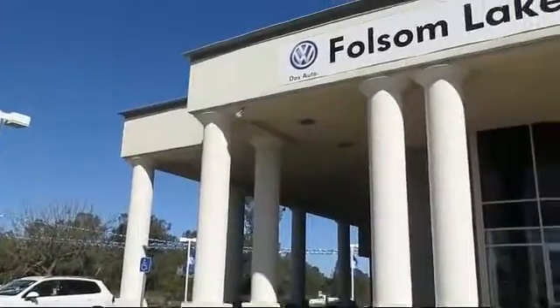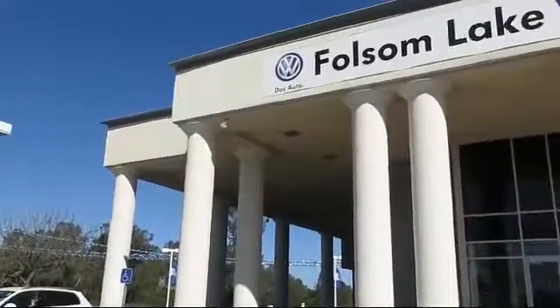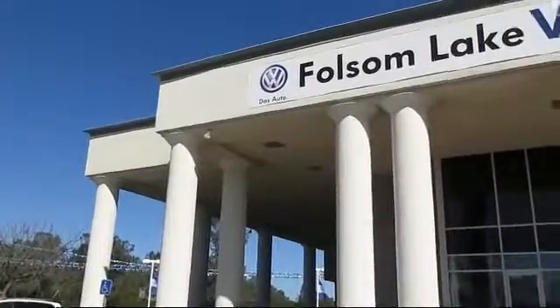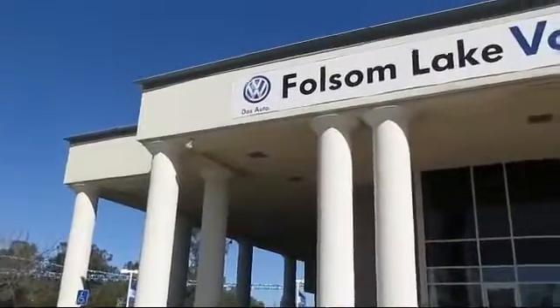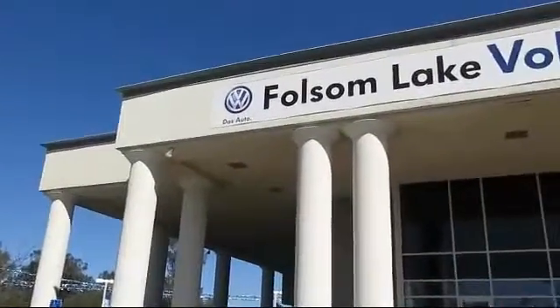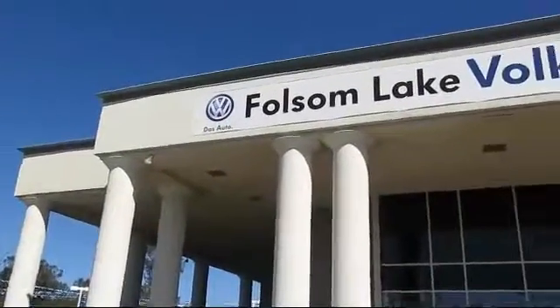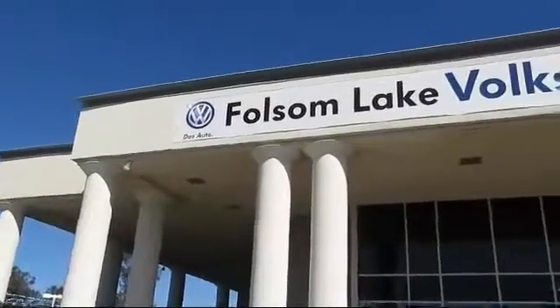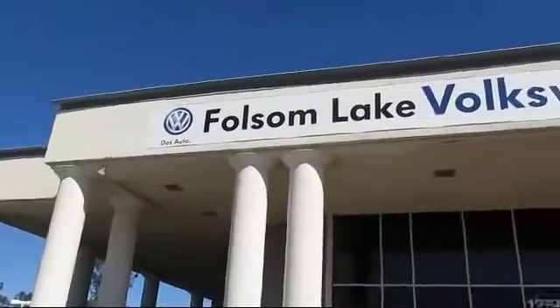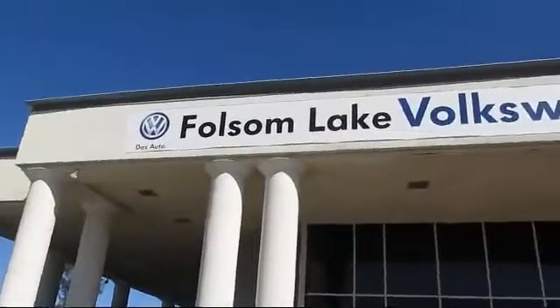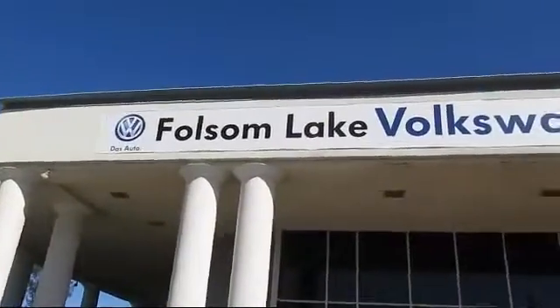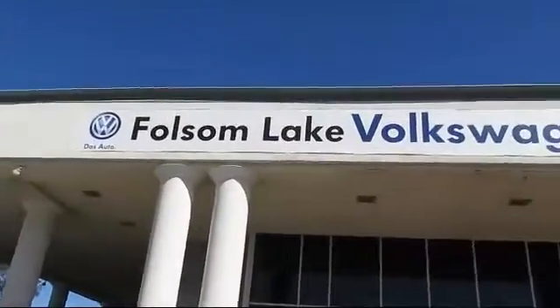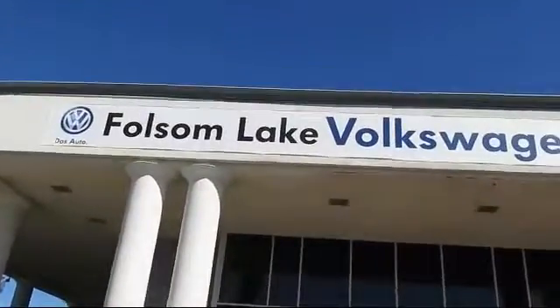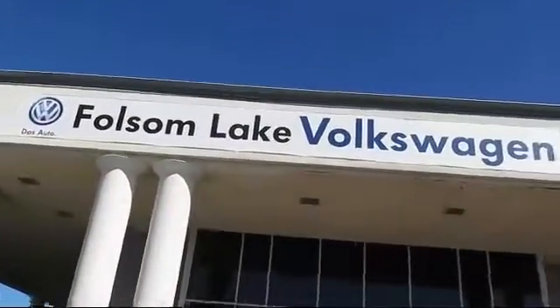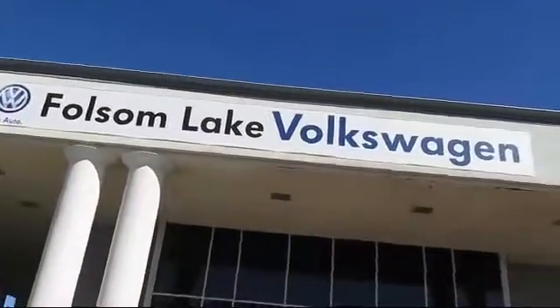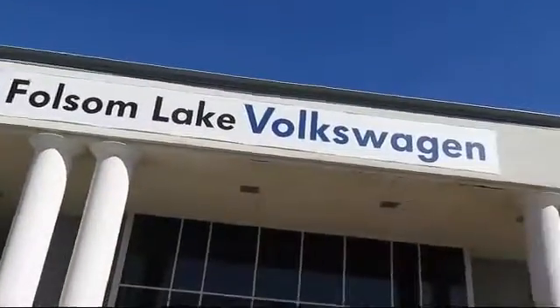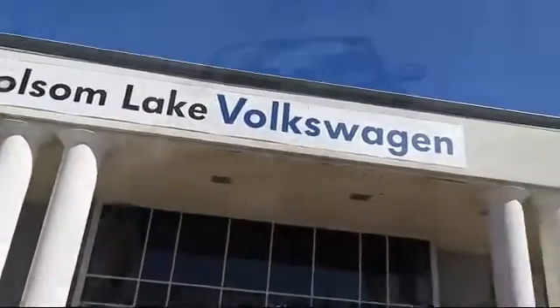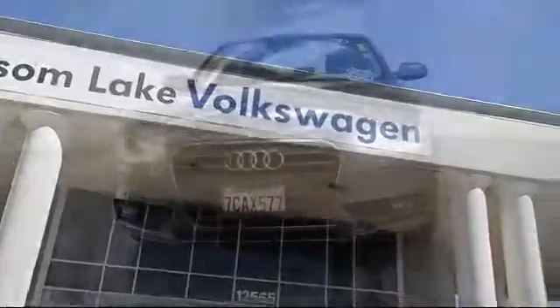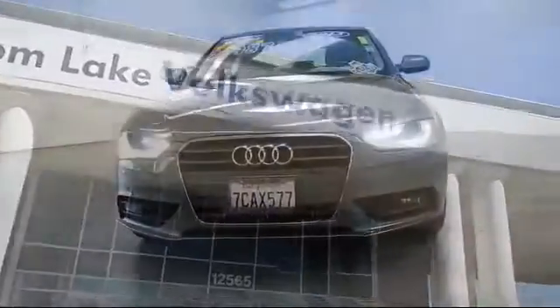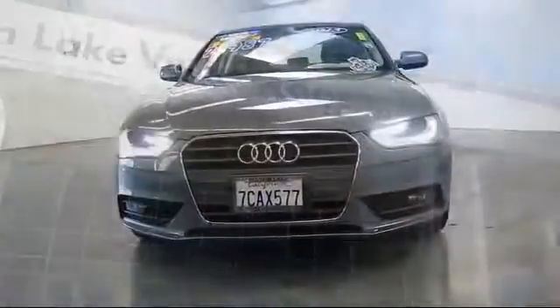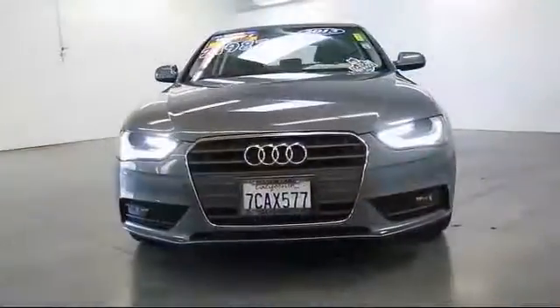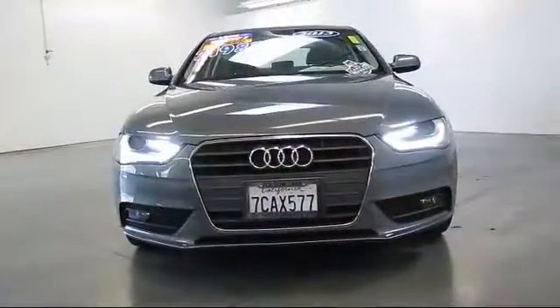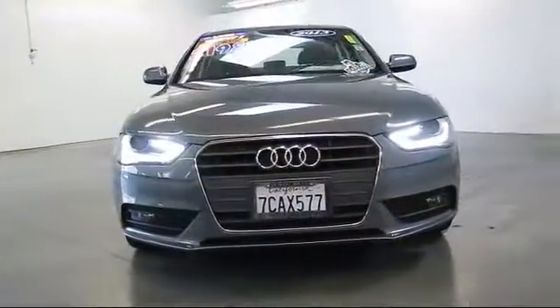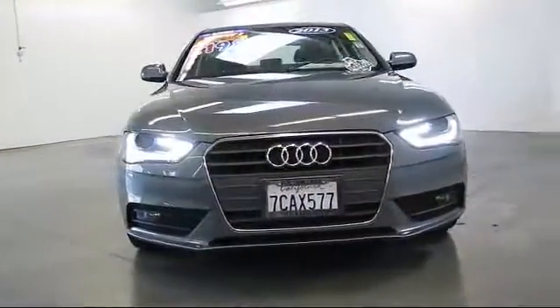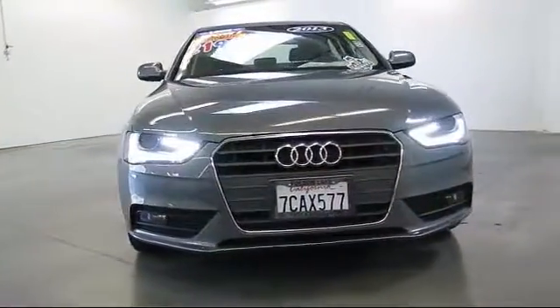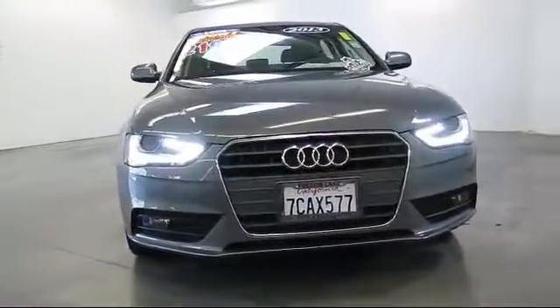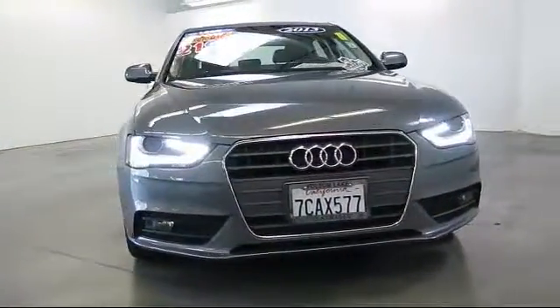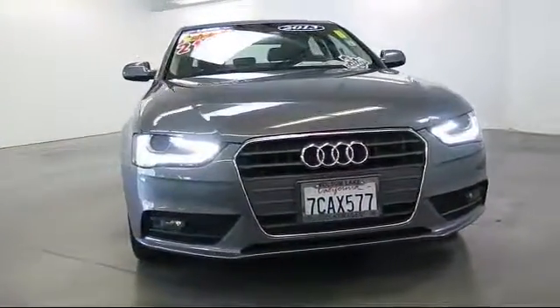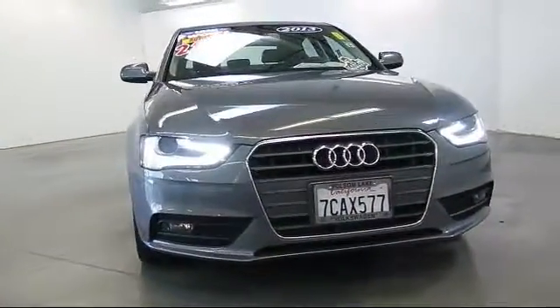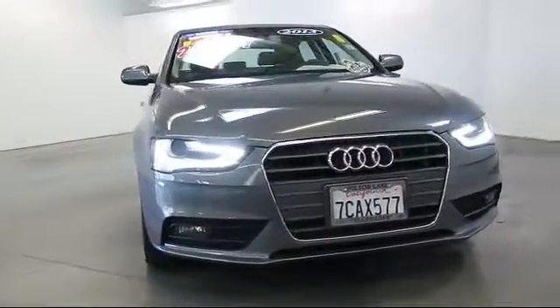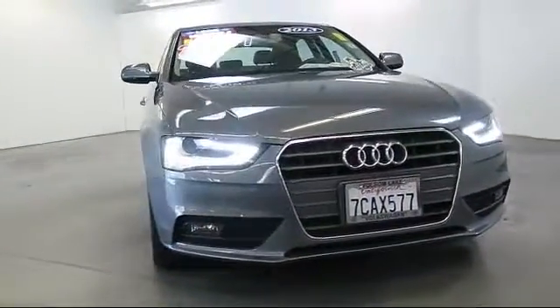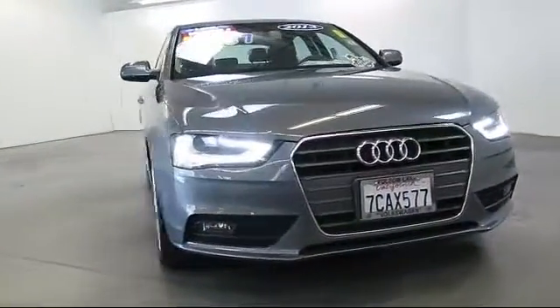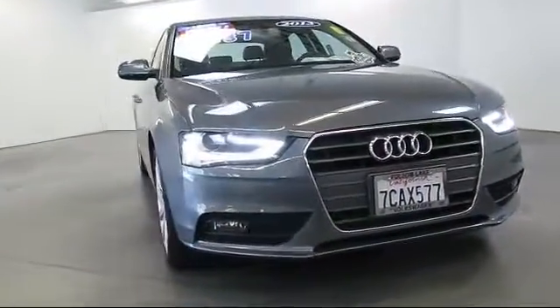Welcome to Folsom Lake Volkswagen, part of the Folsom Auto Mall, and here's another look at one of our quality pre-owned vehicles.